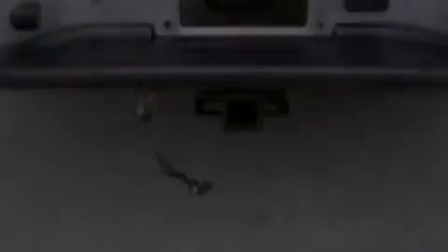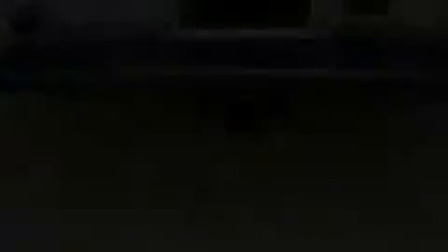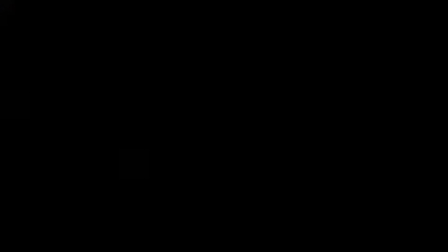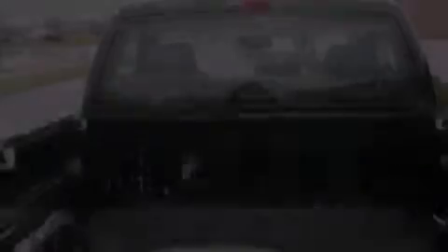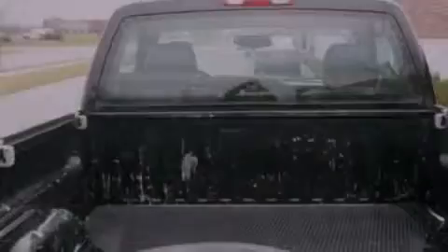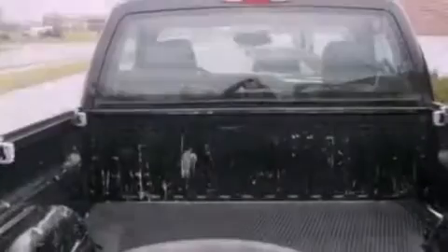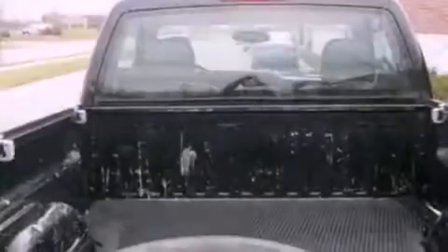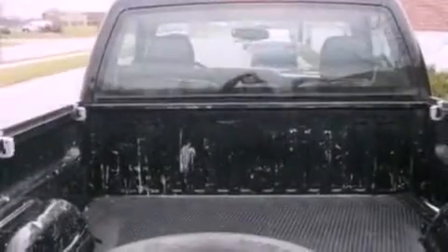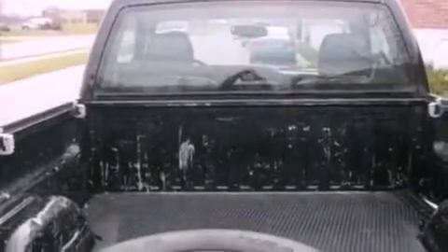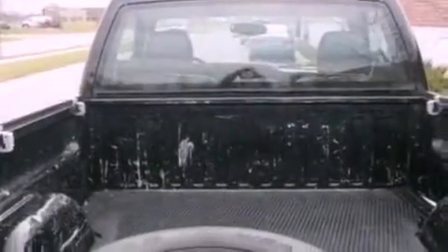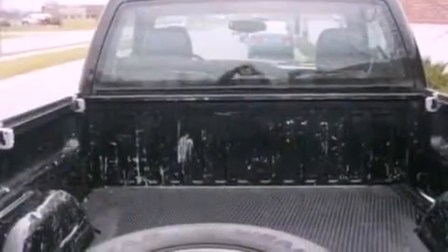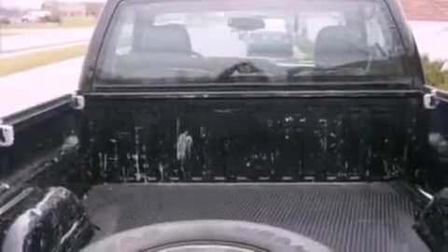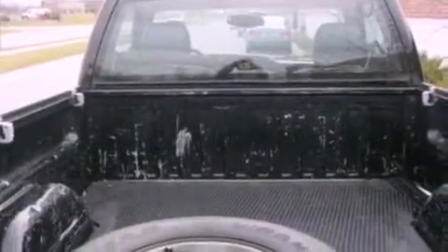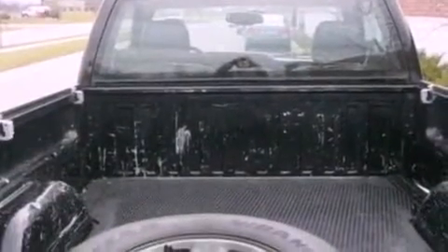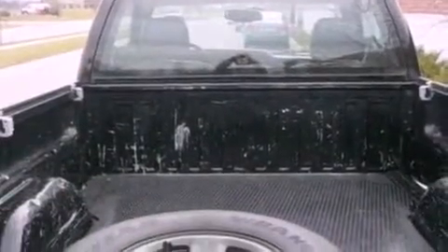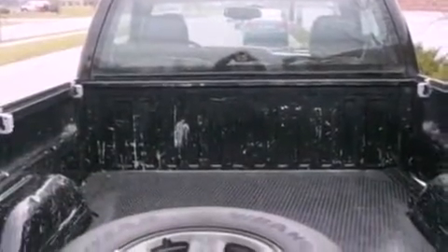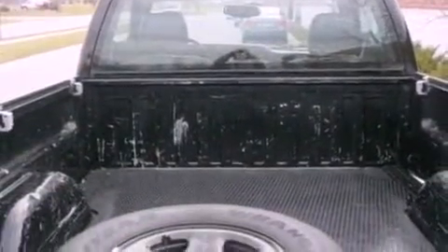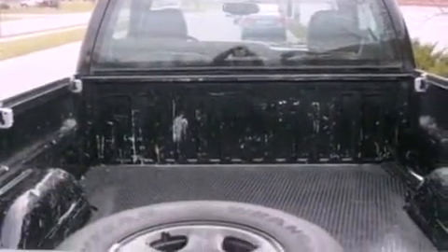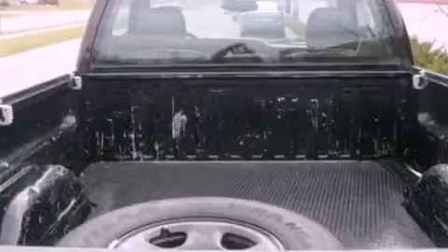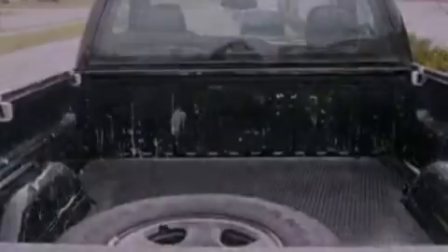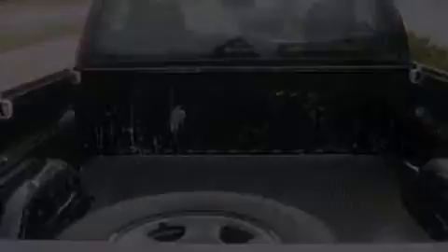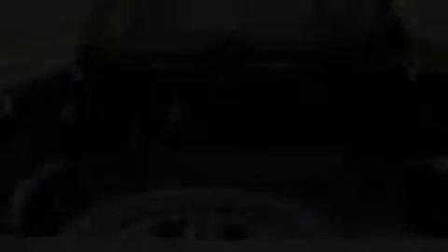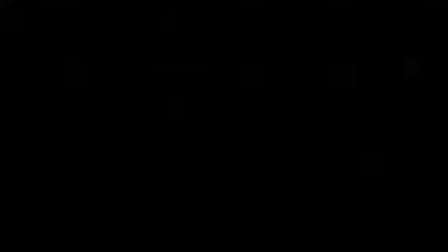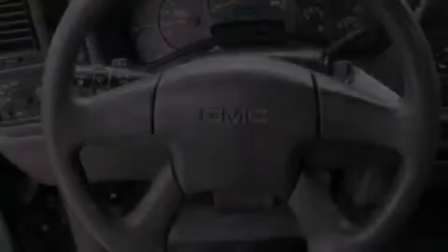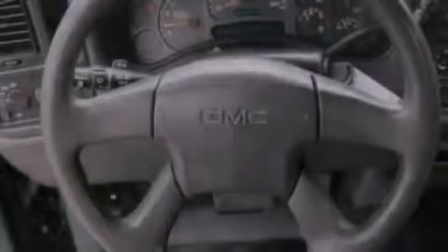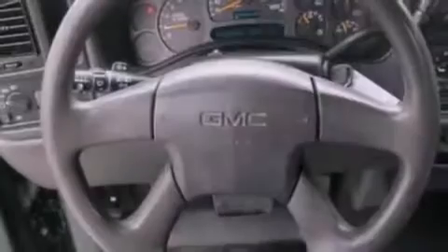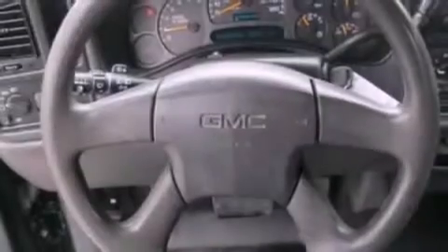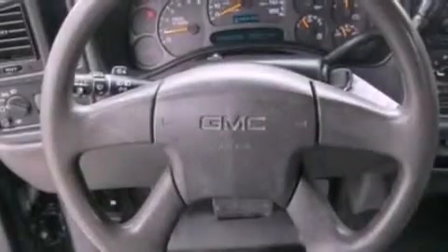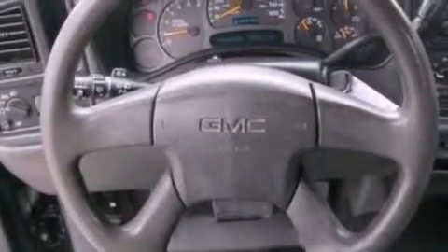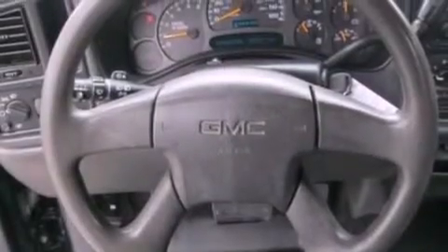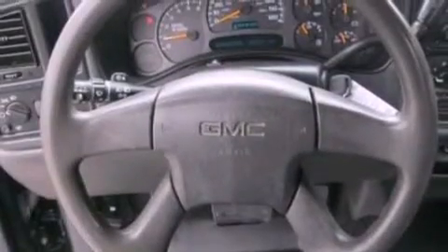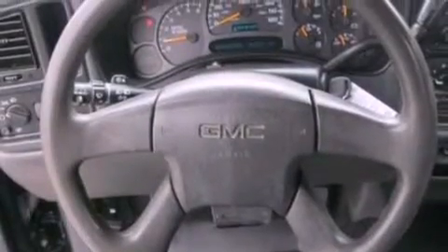Additional features include an anti-lock braking system, a passenger side airbag, door reinforcement beams, and an auxiliary power outlet.